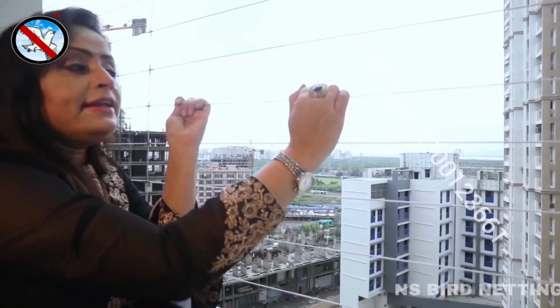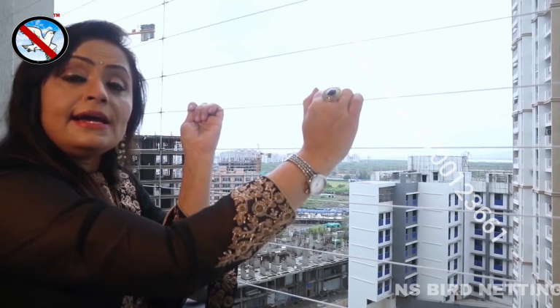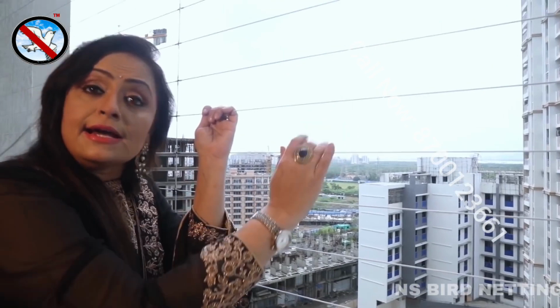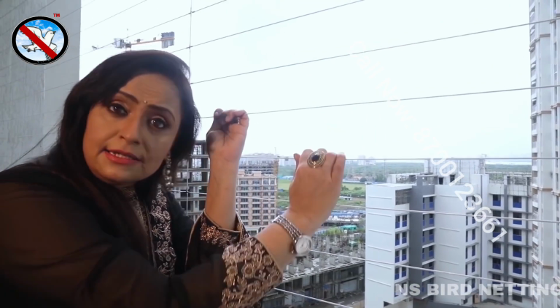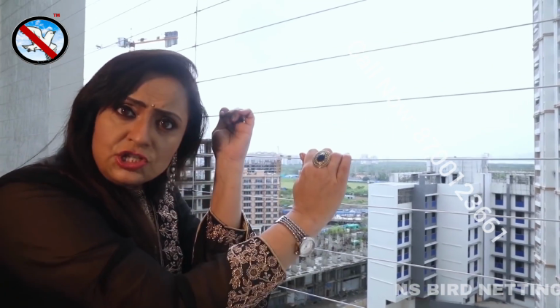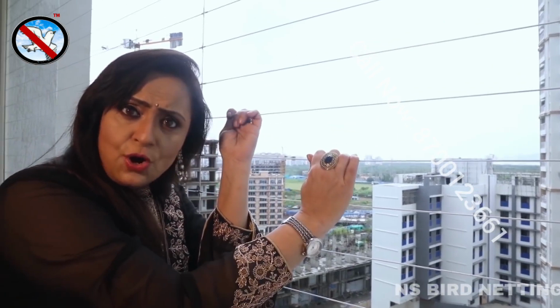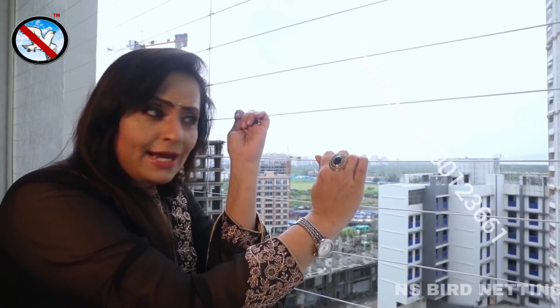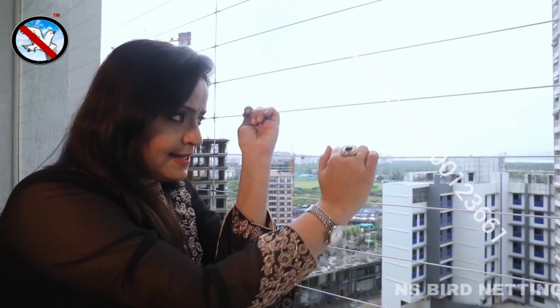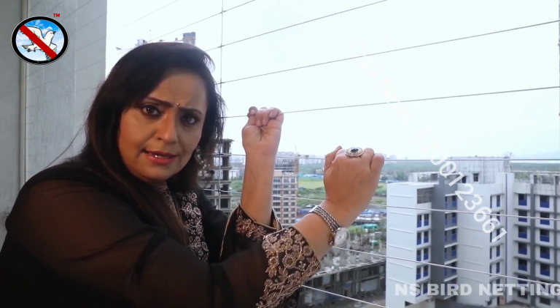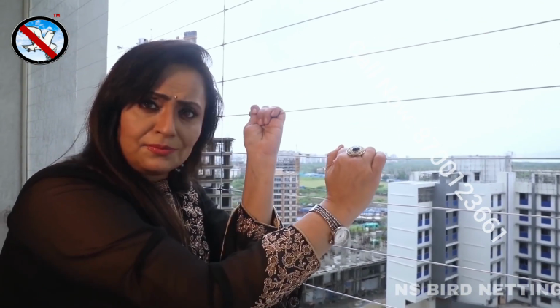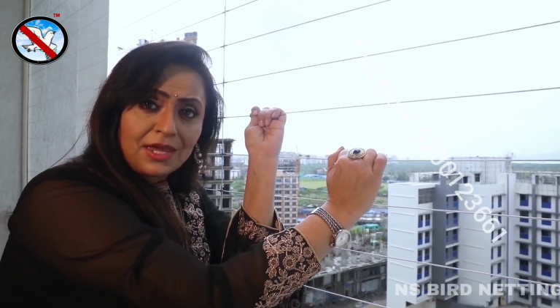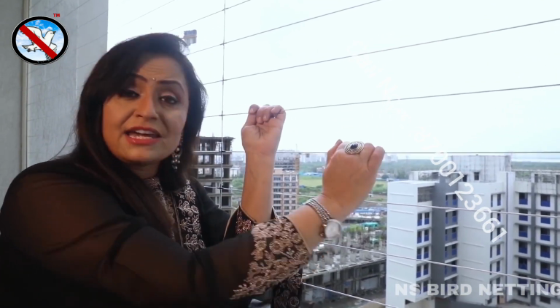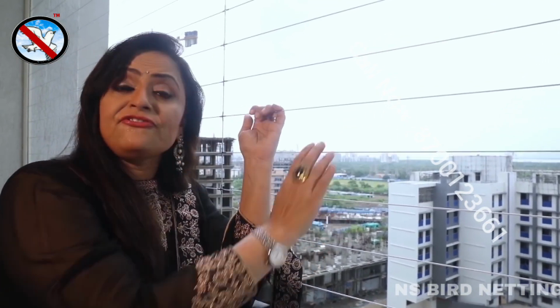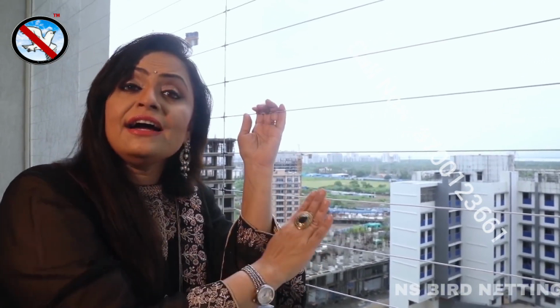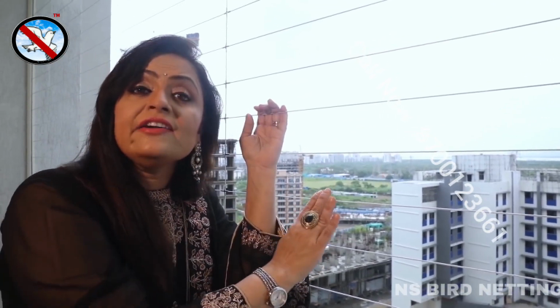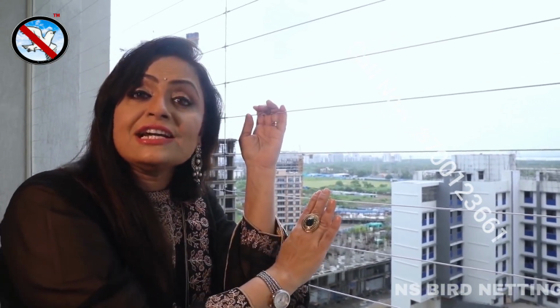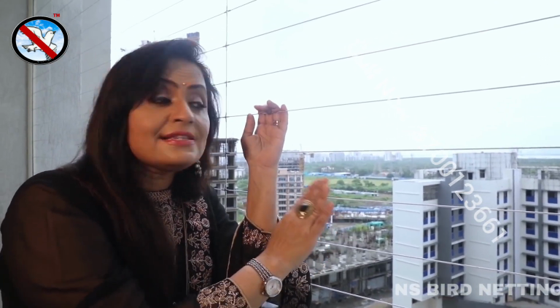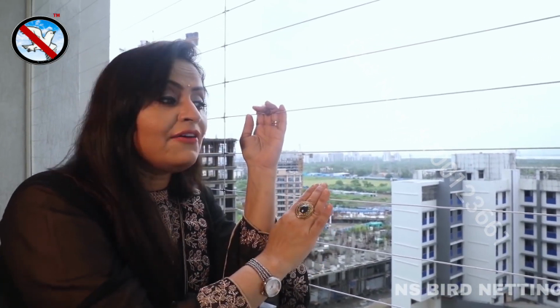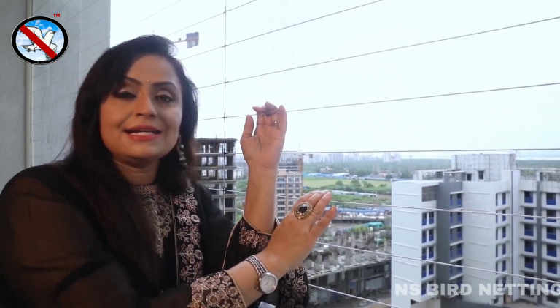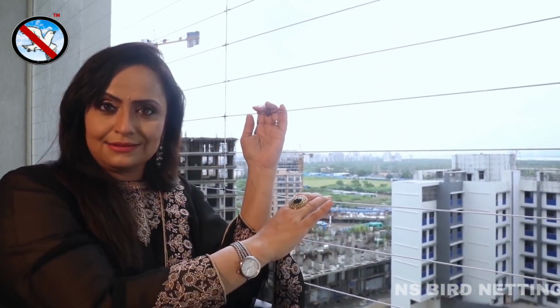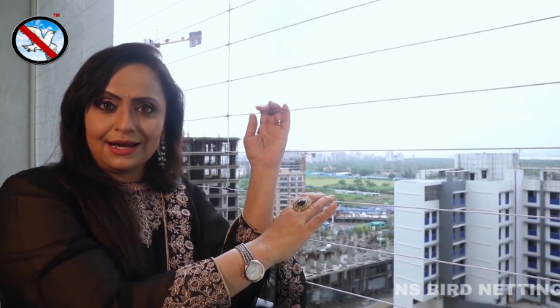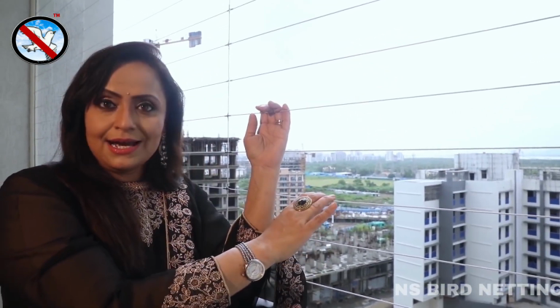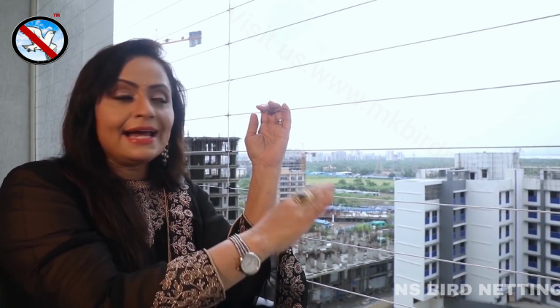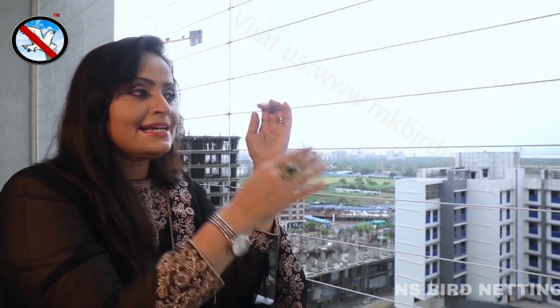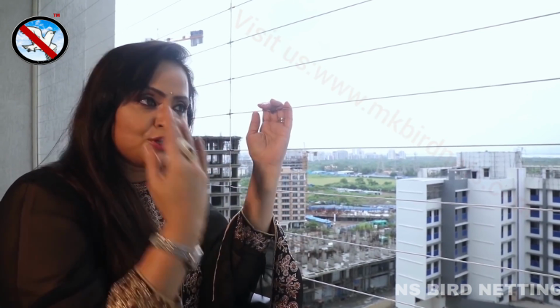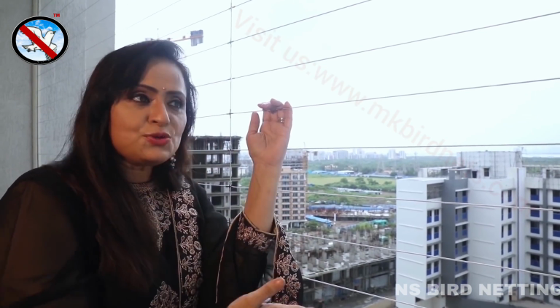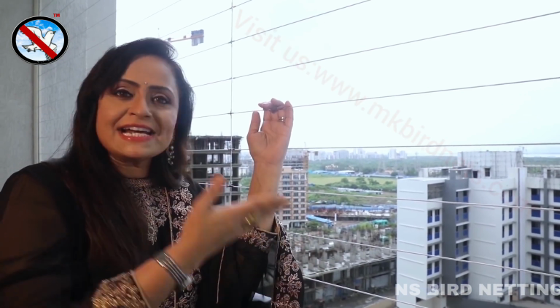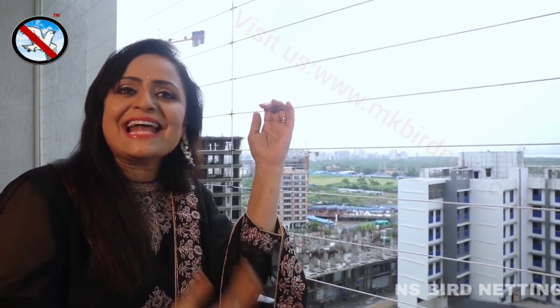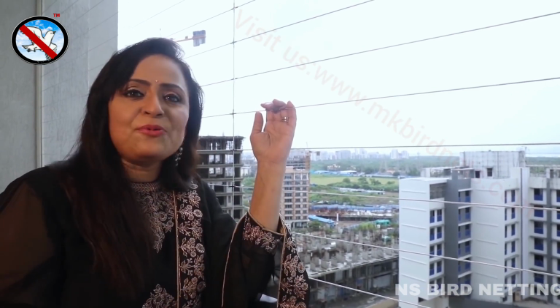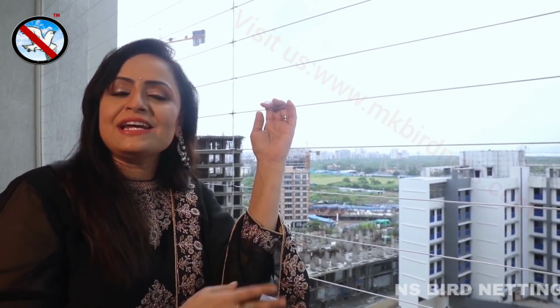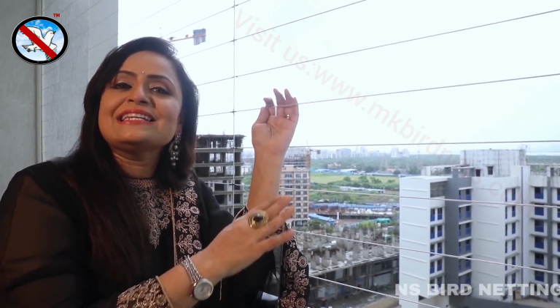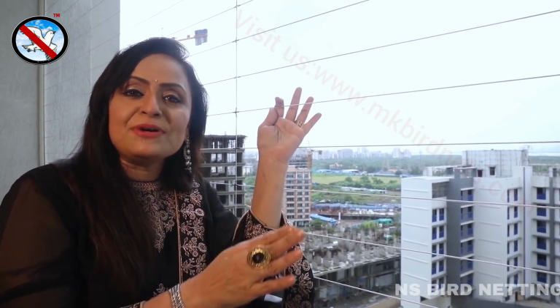And this is so strong — it can hold up to 500 kgs. So there is no tension of the grills snapping or getting damaged.